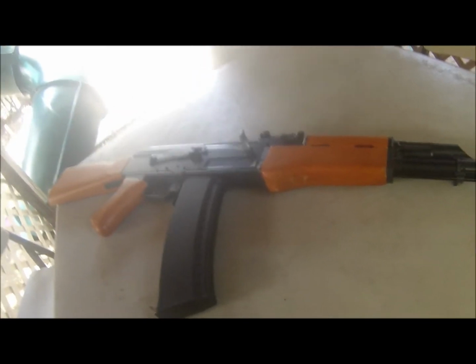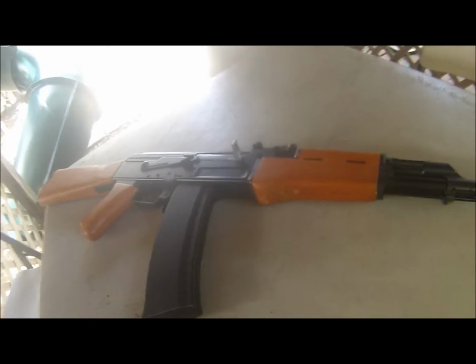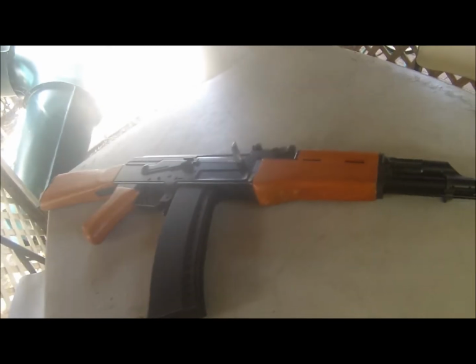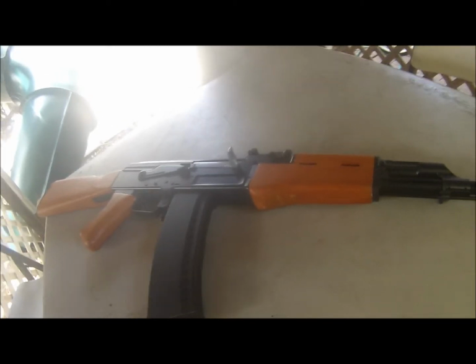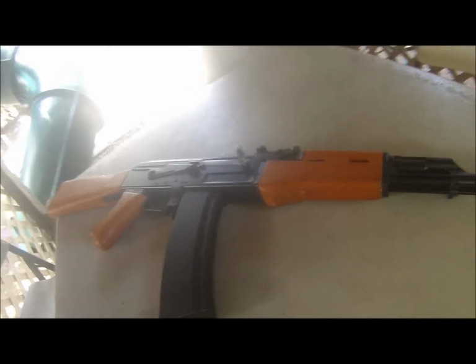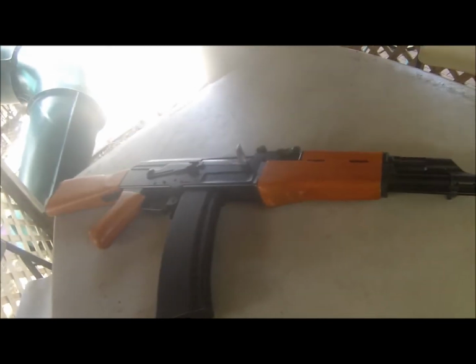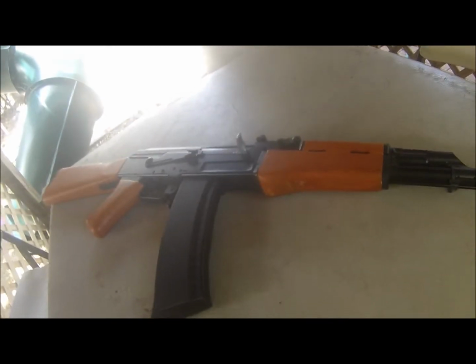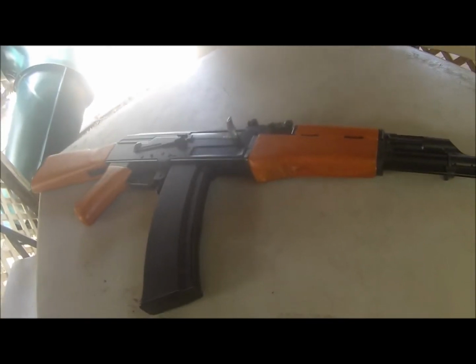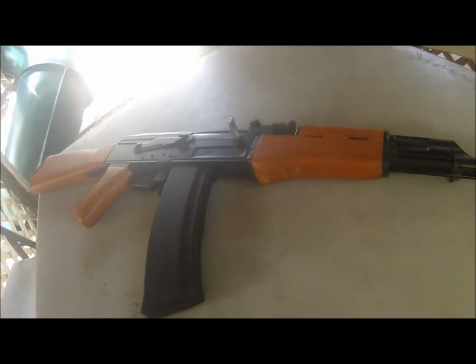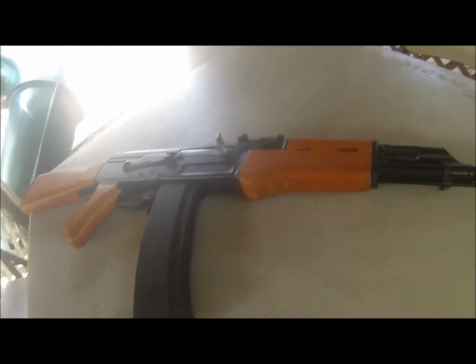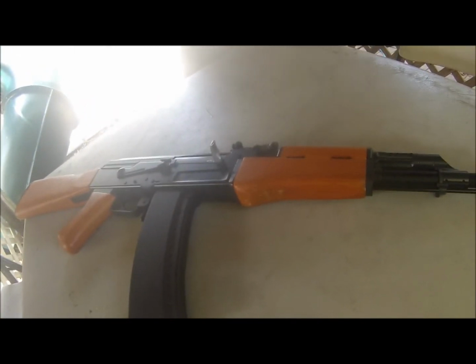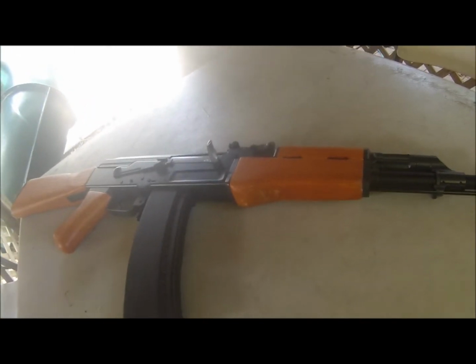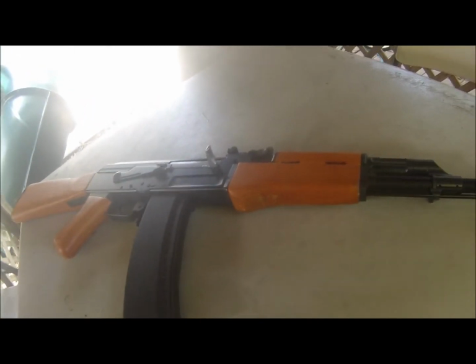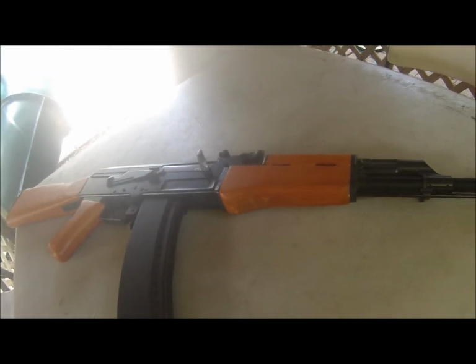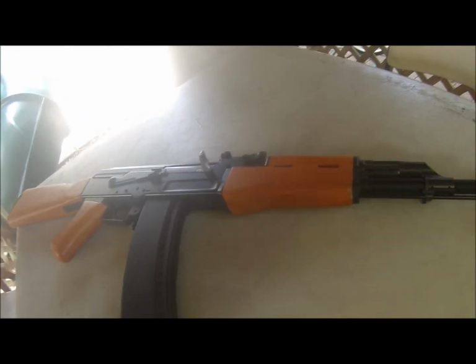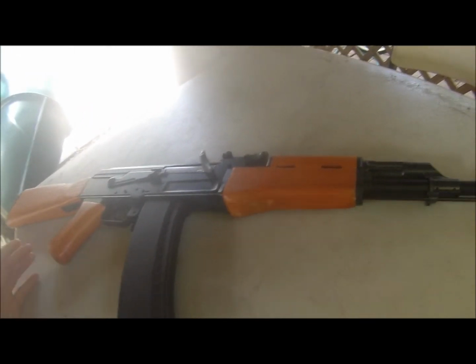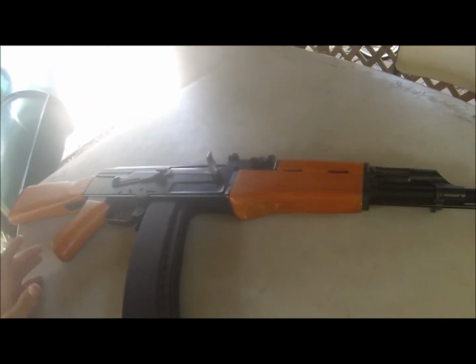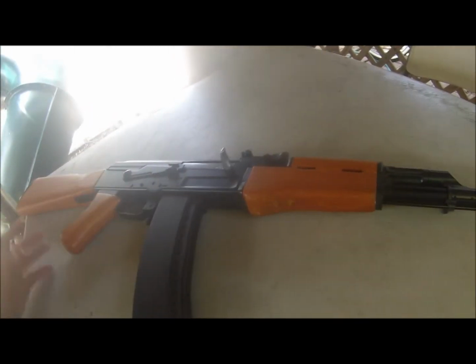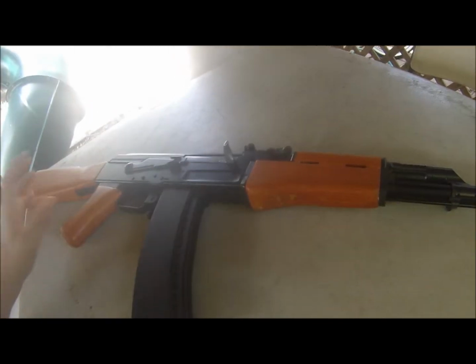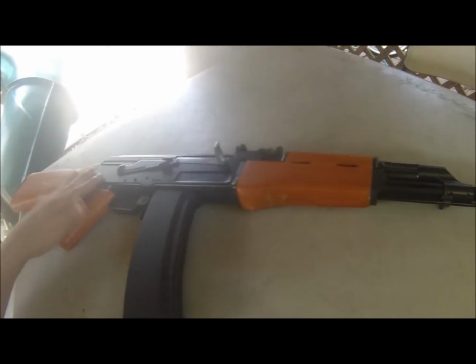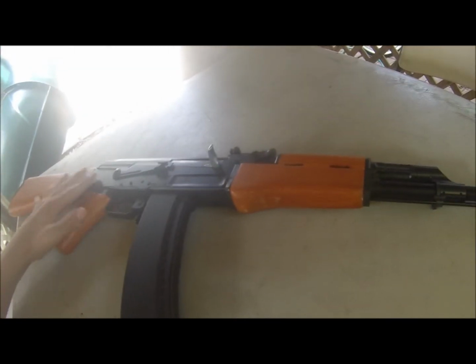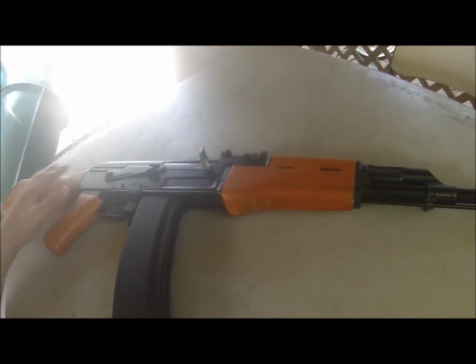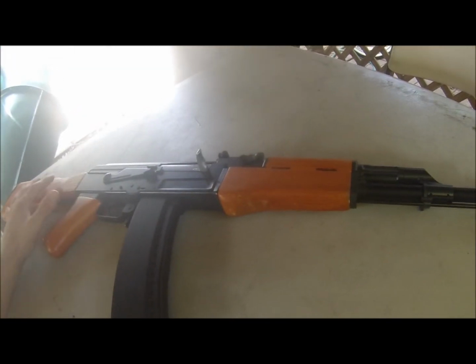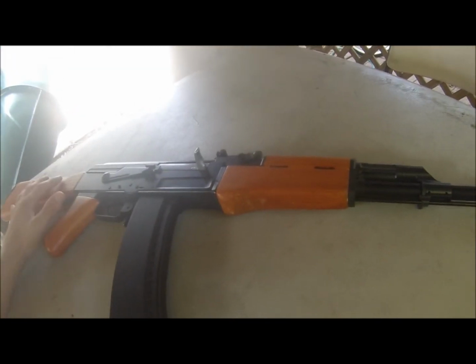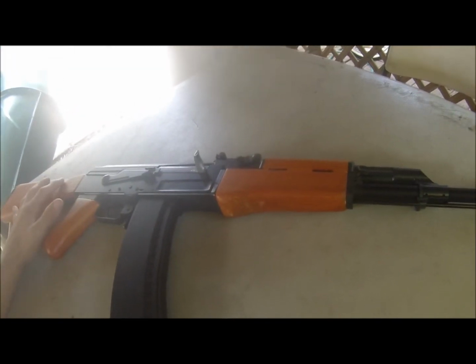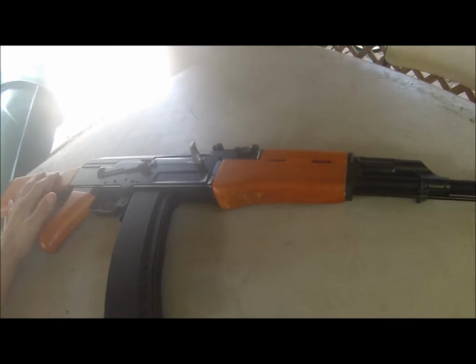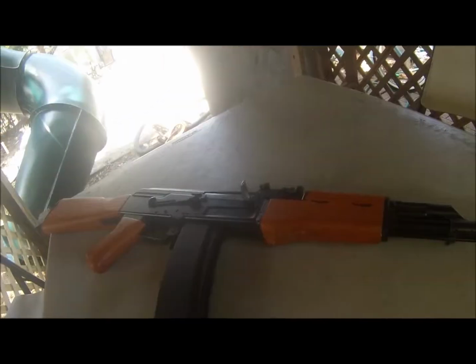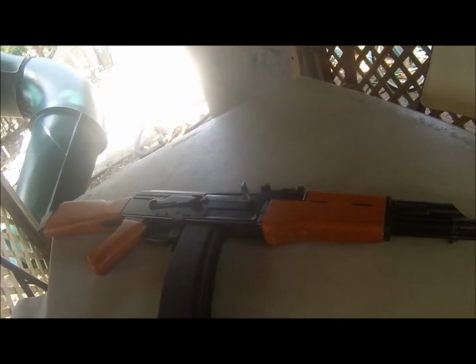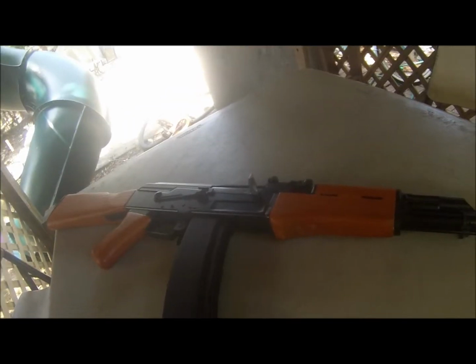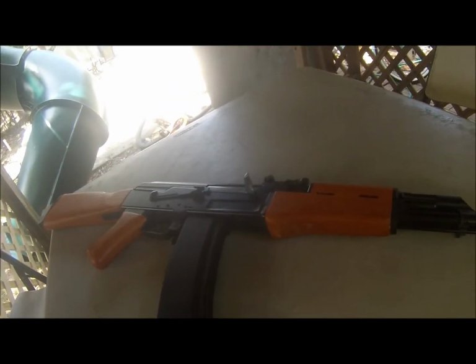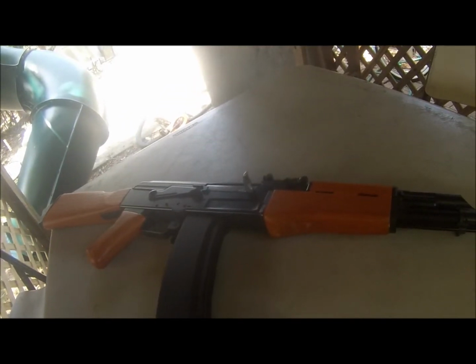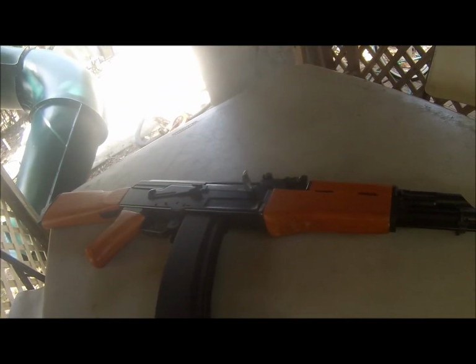What my sister really likes about this gun is she loves the classic AK-47 design. It costs $180.